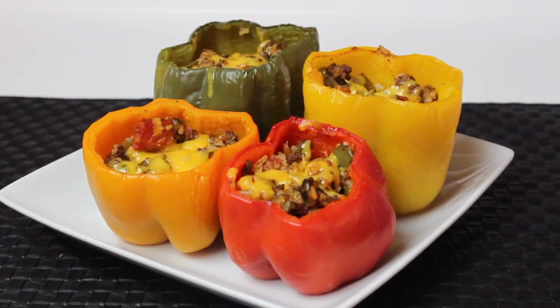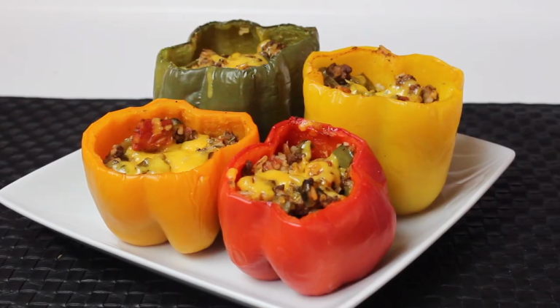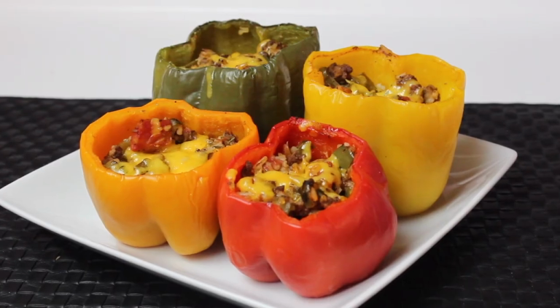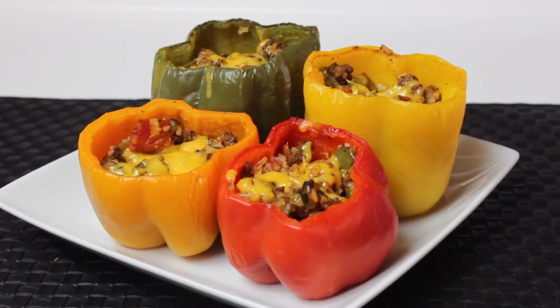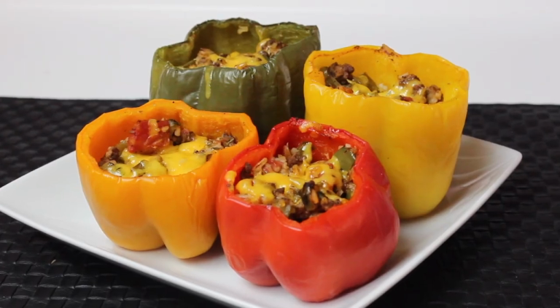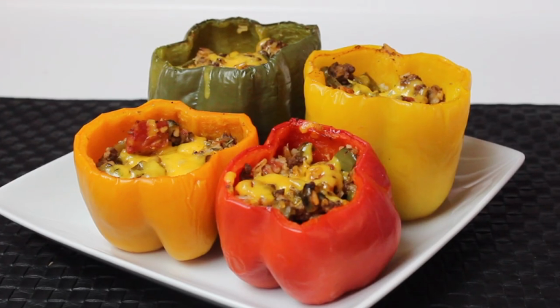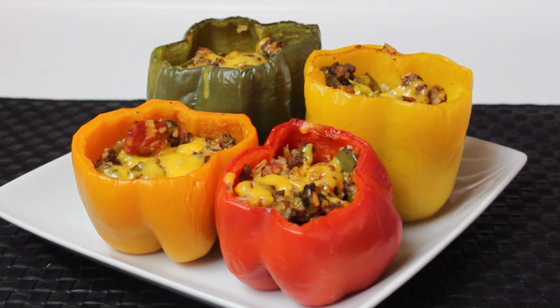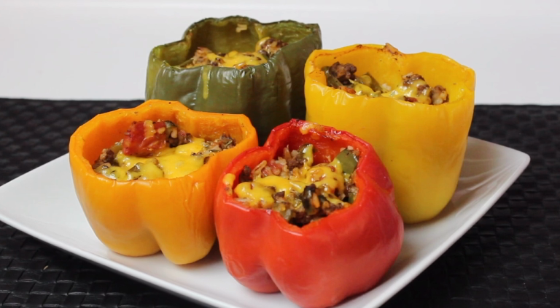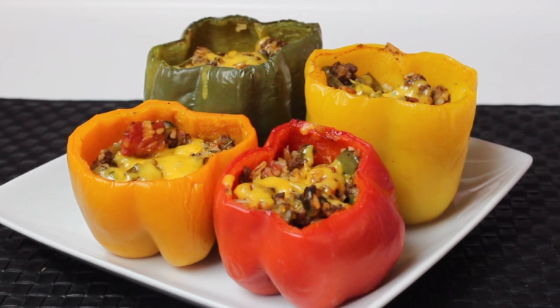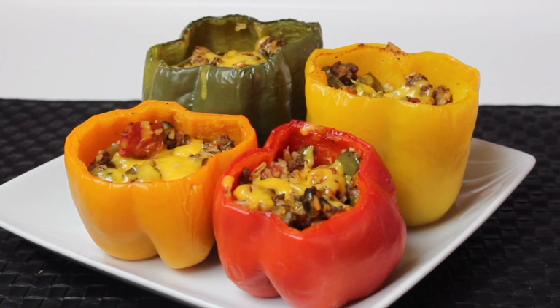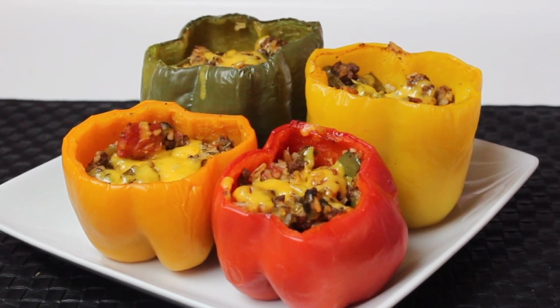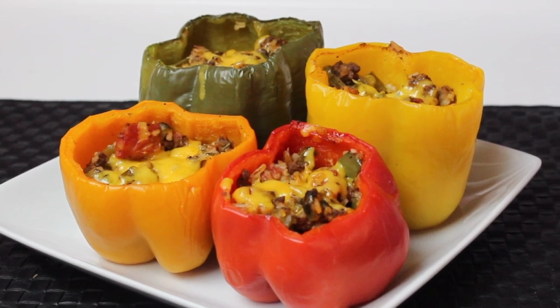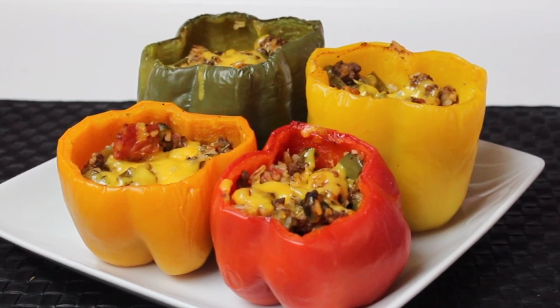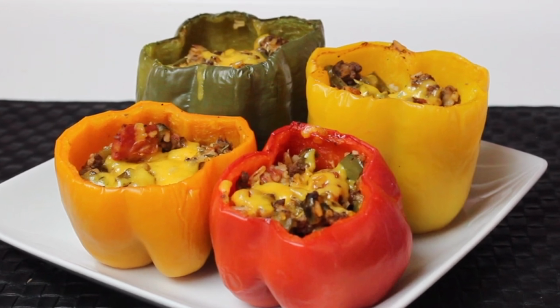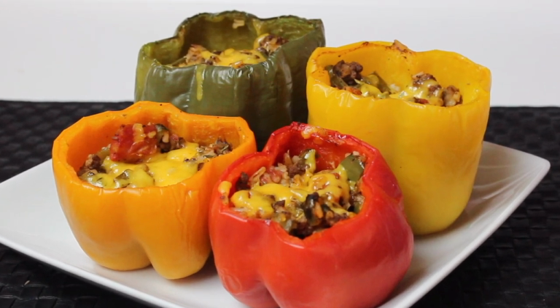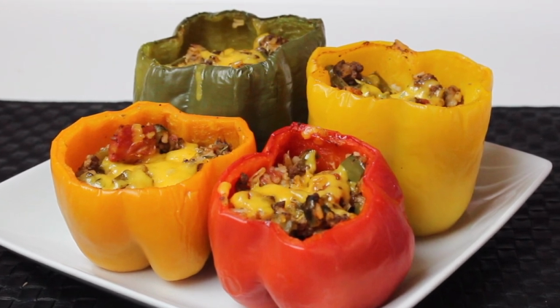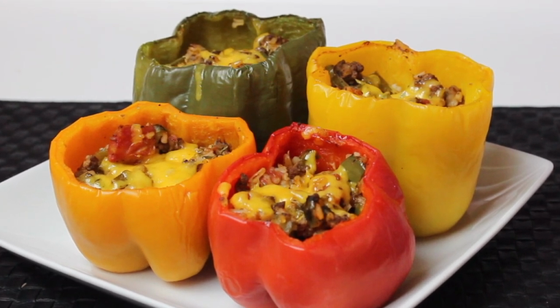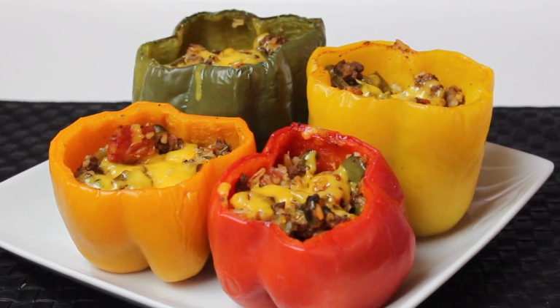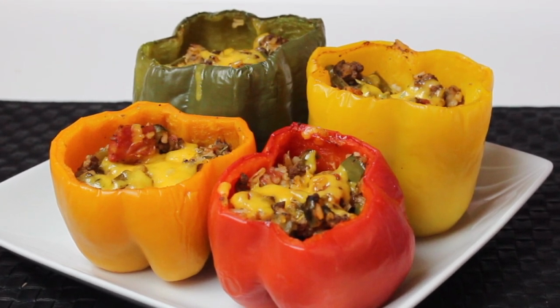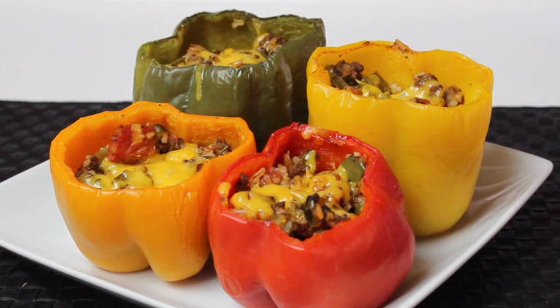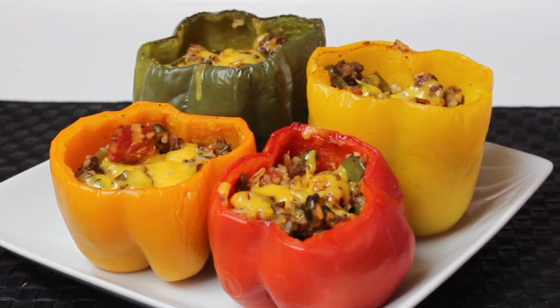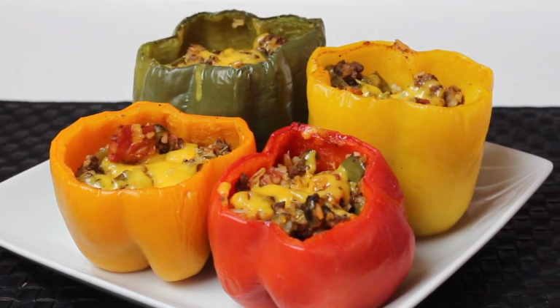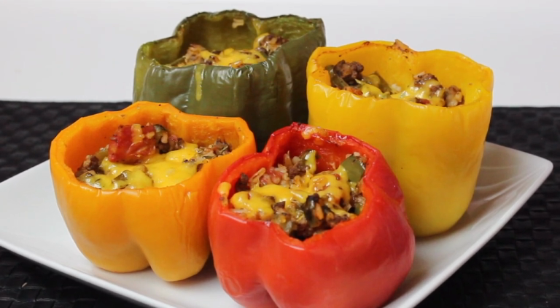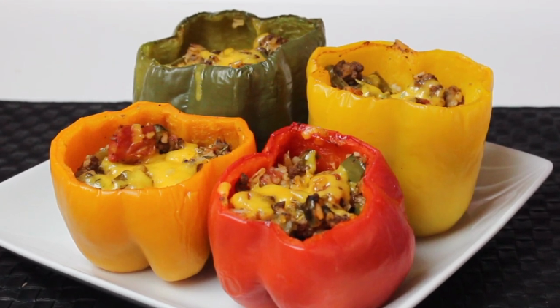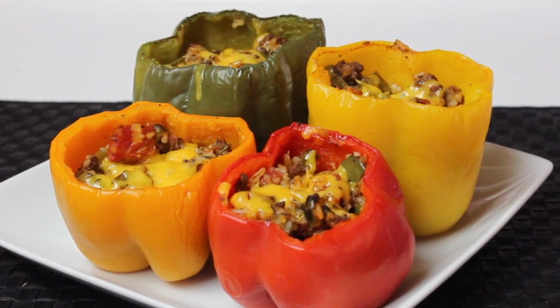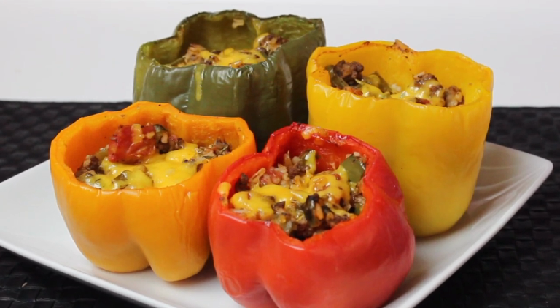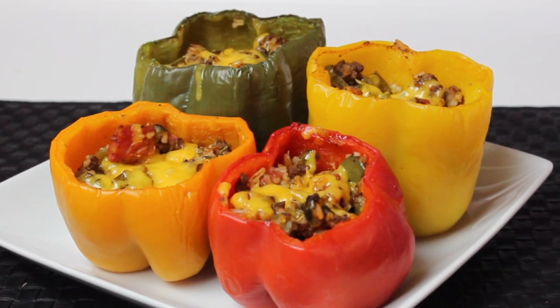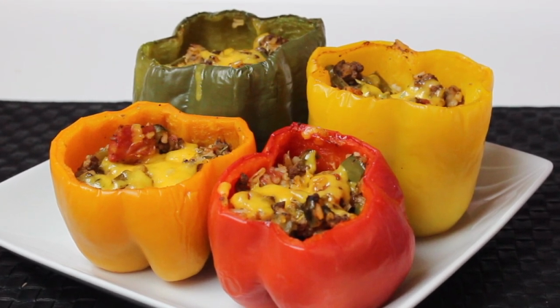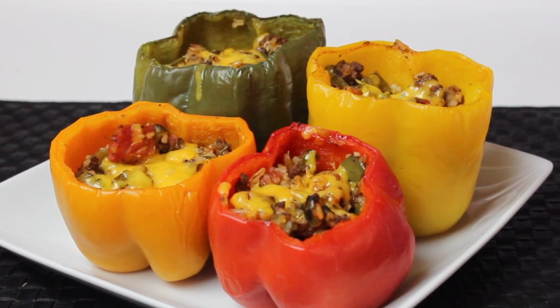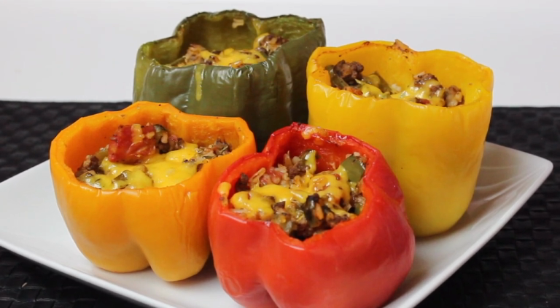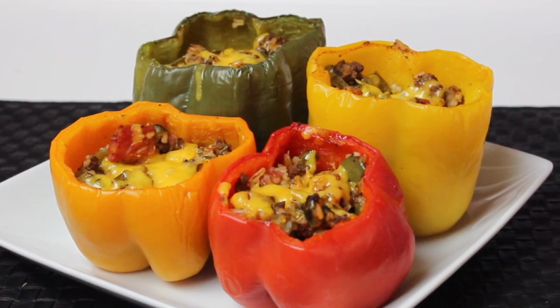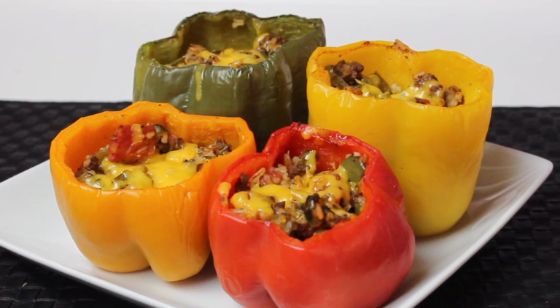If you try to make these, let me know what you think in the comments below. And if you haven't yet, subscribe to my channel for more great recipes.